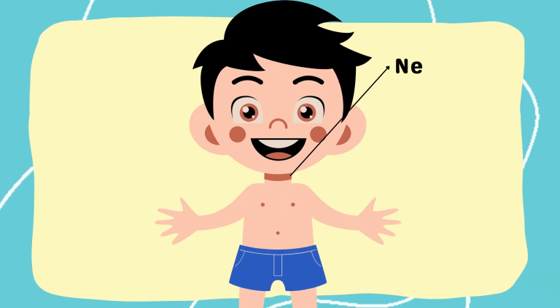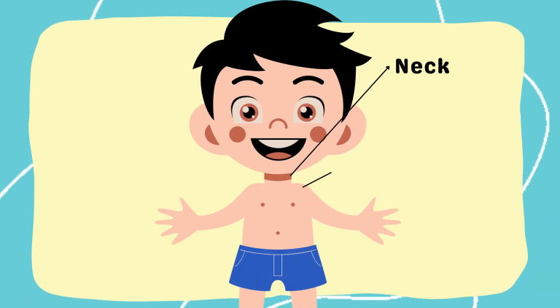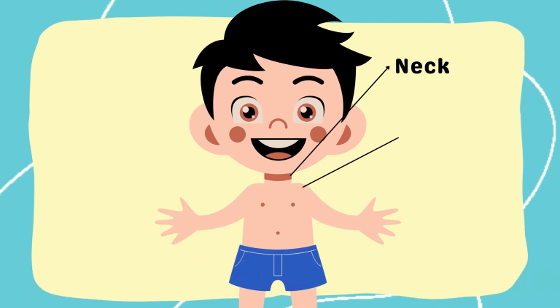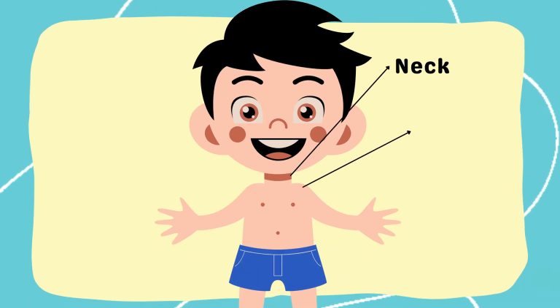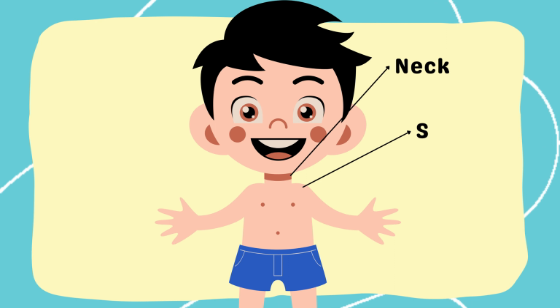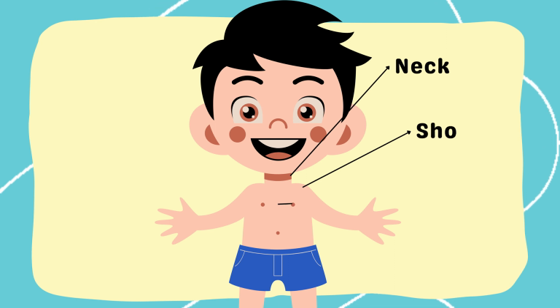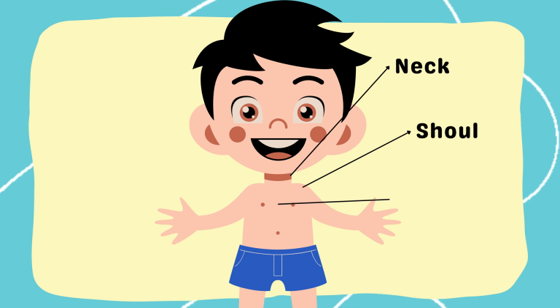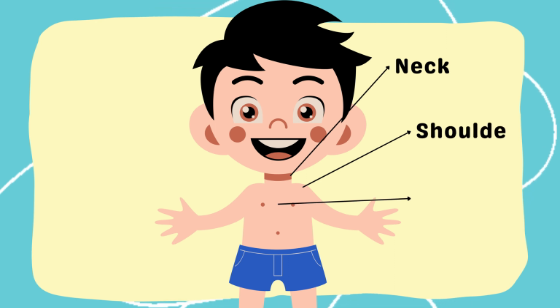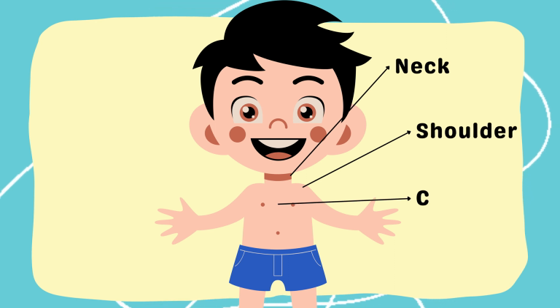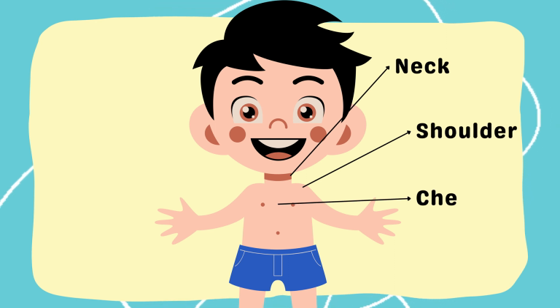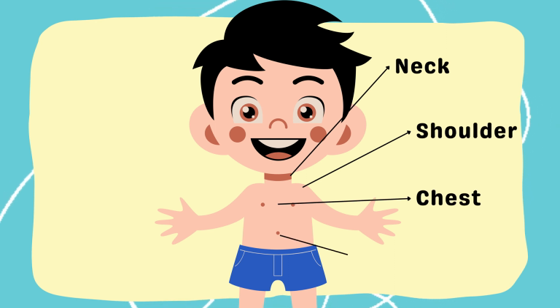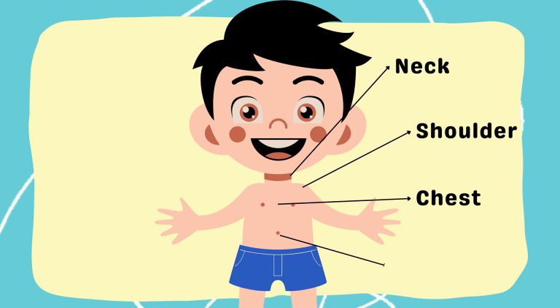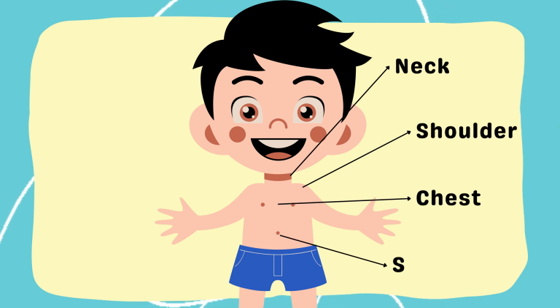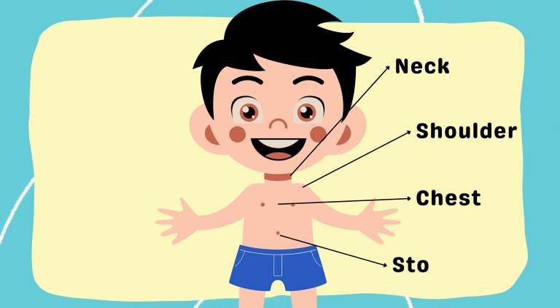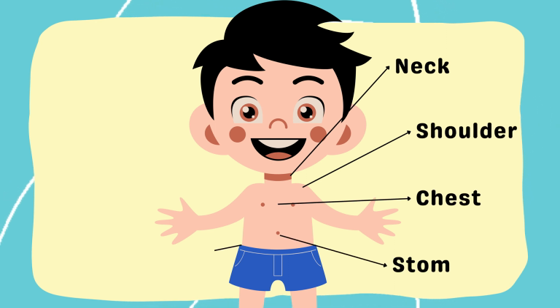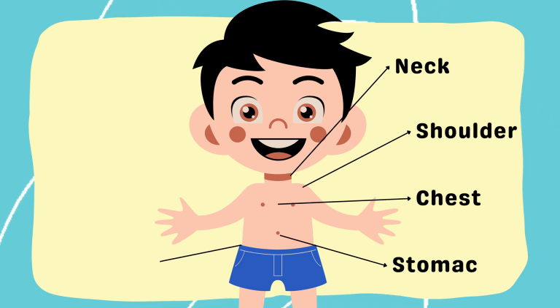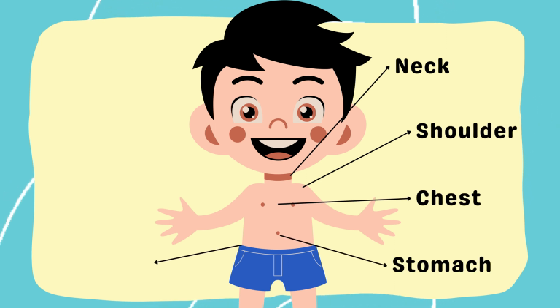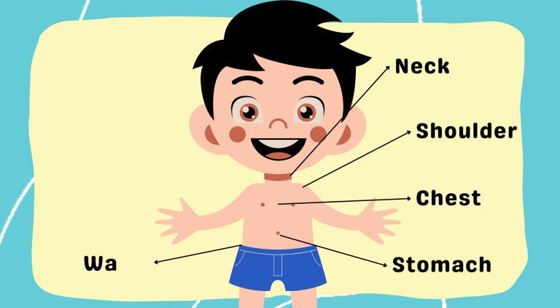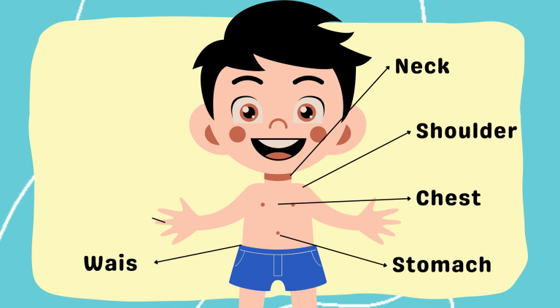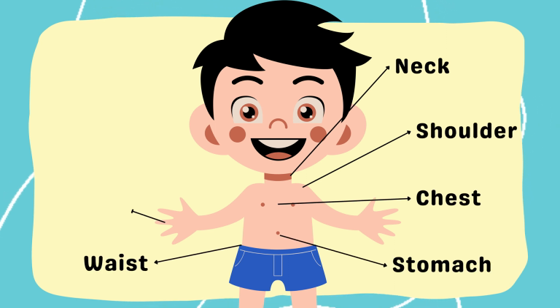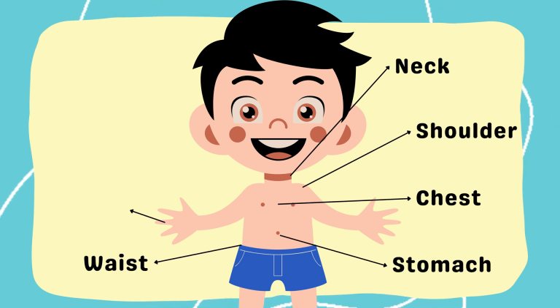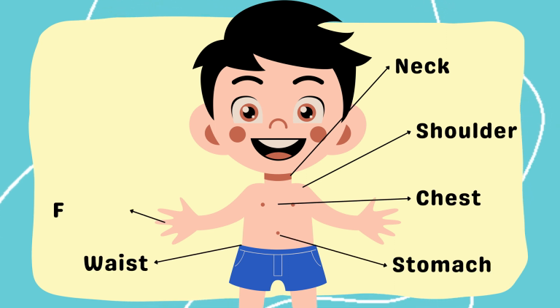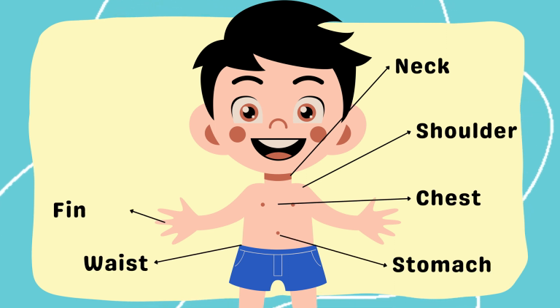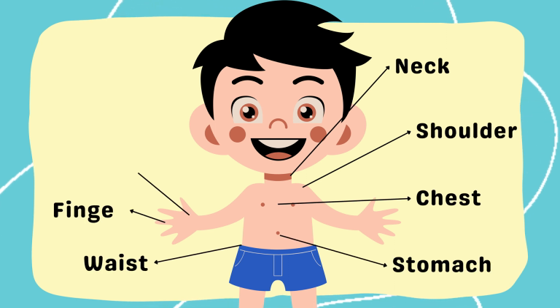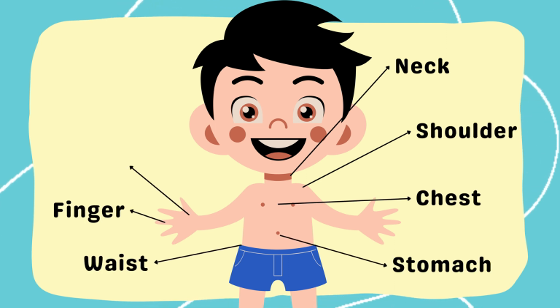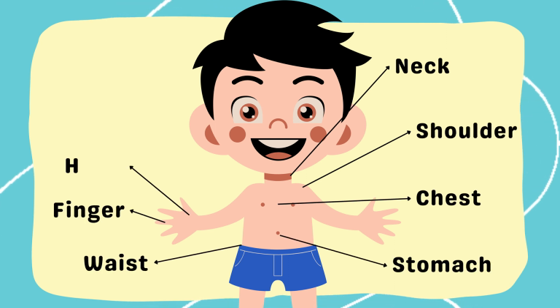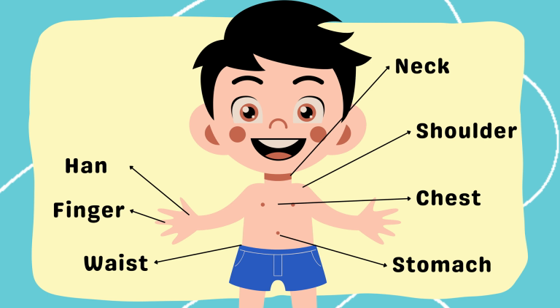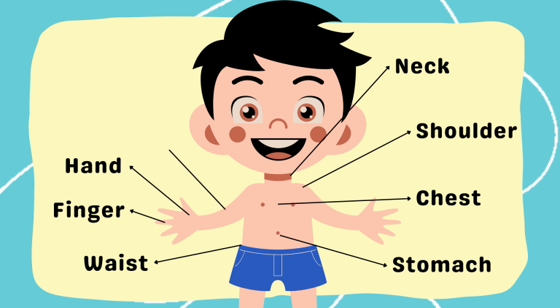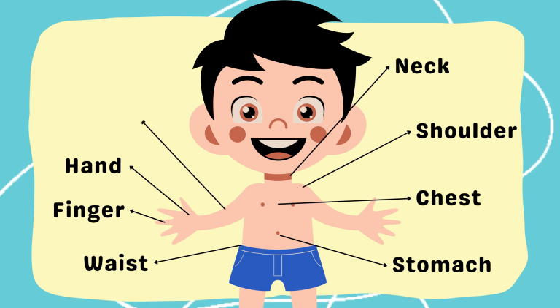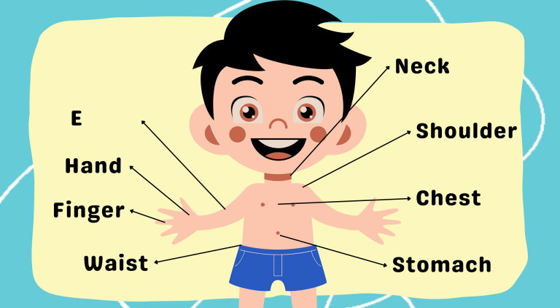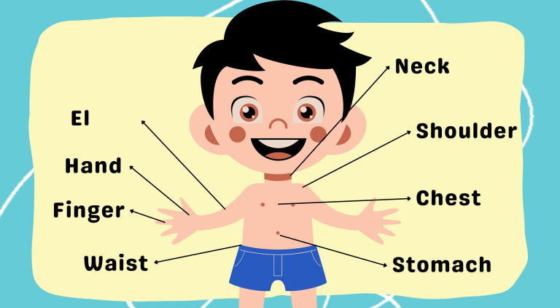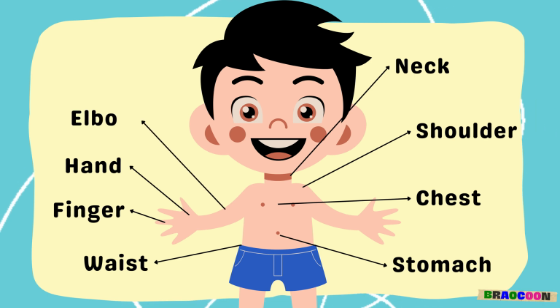Shoulder, chest, waist, stomach, waist, finger, hand, elbow.